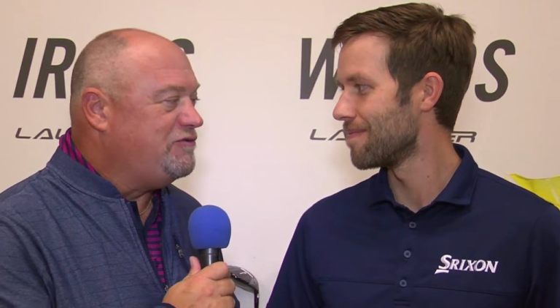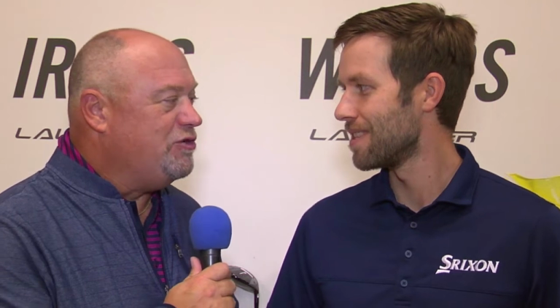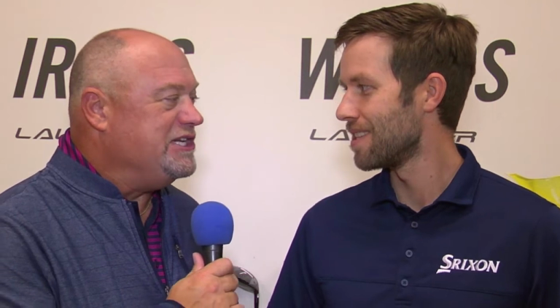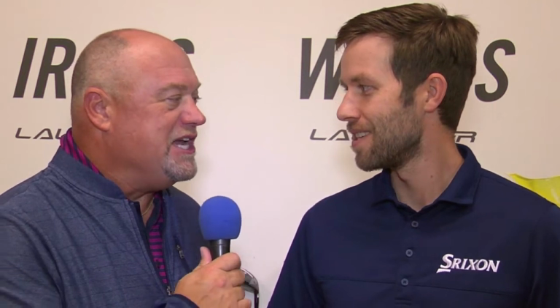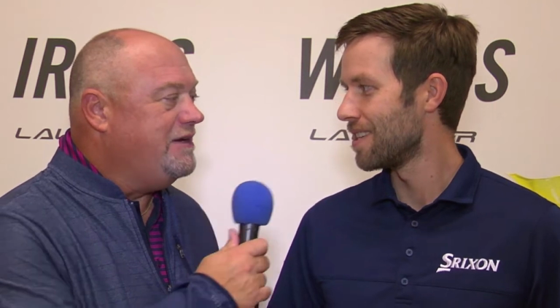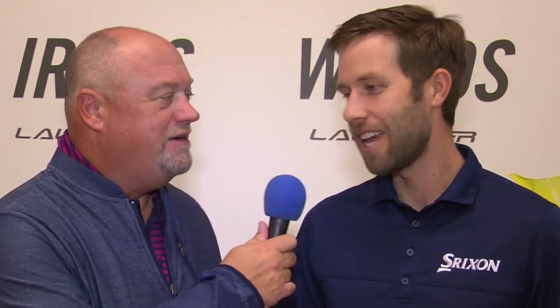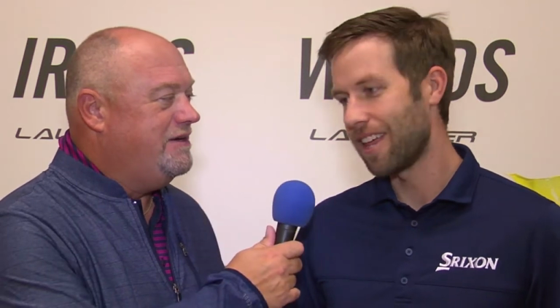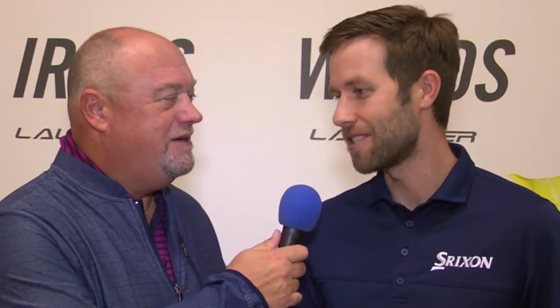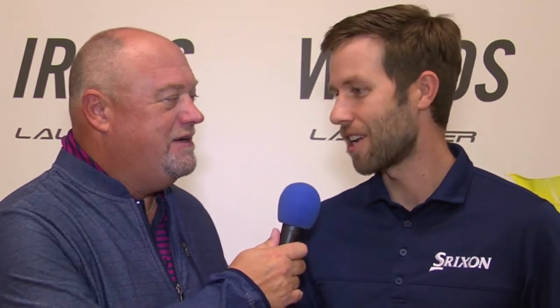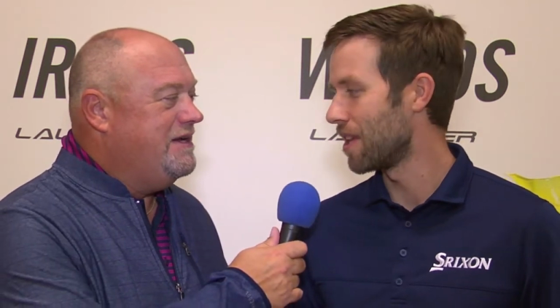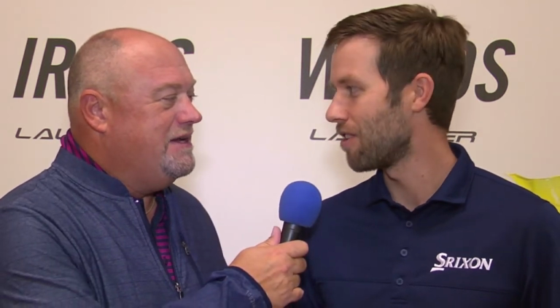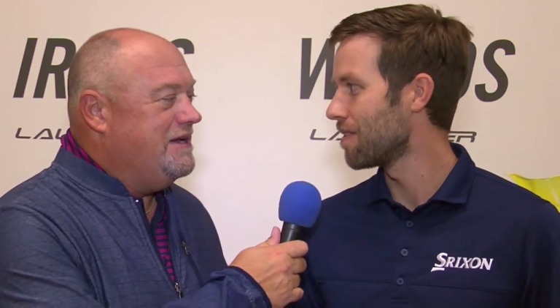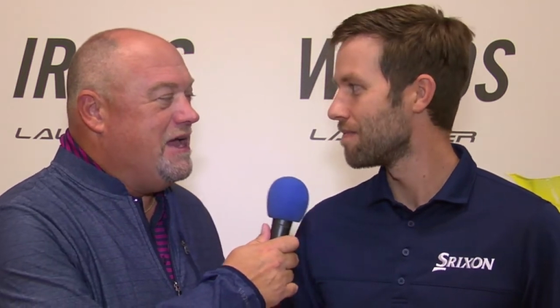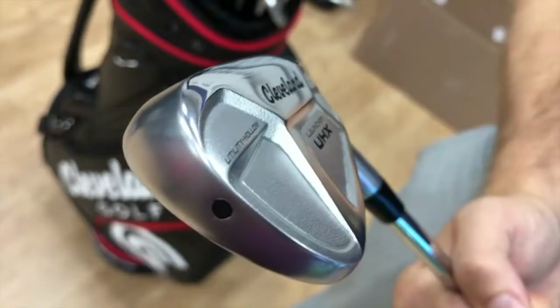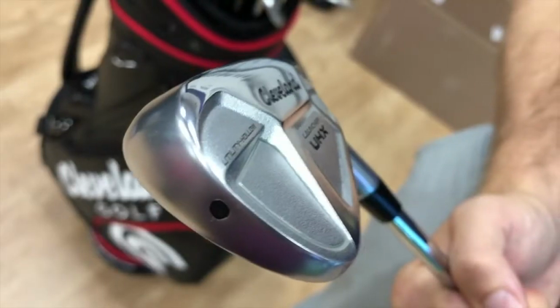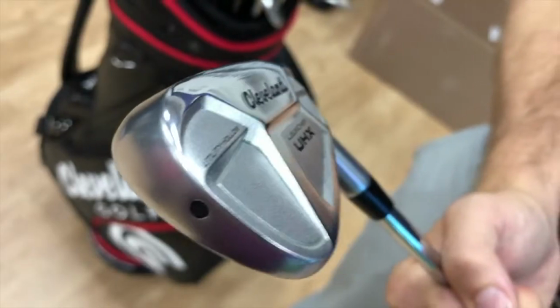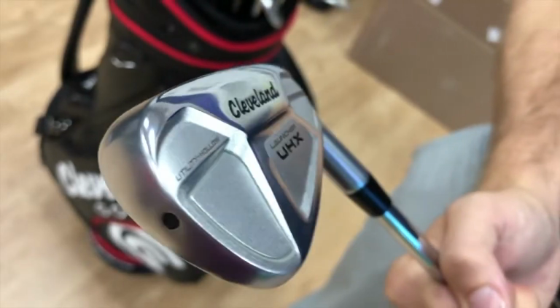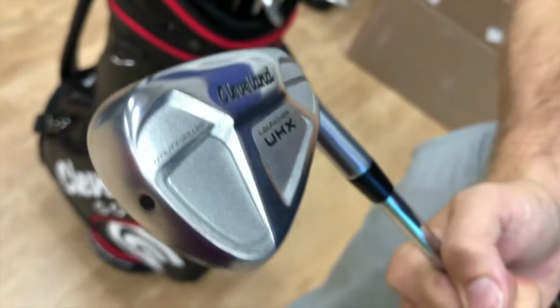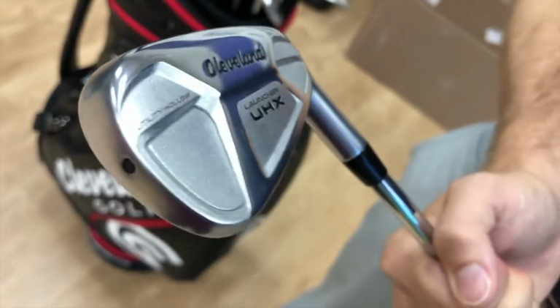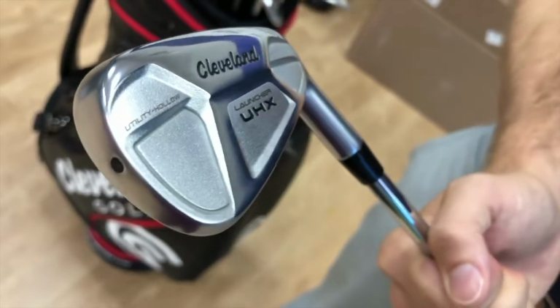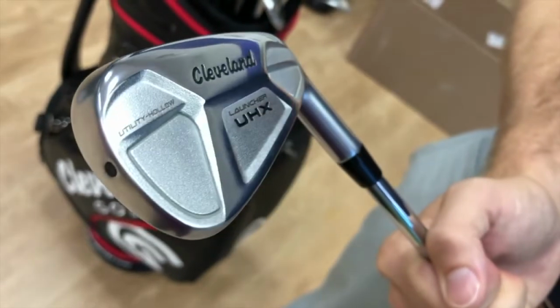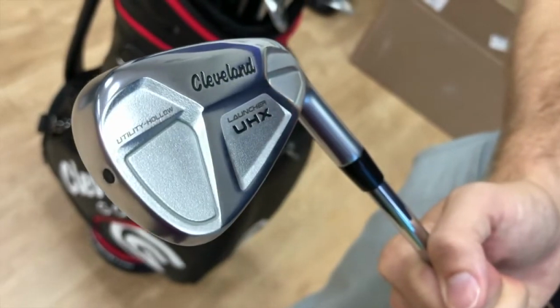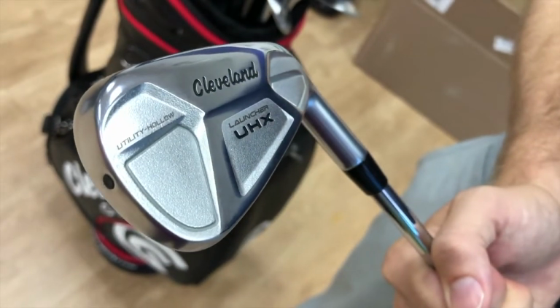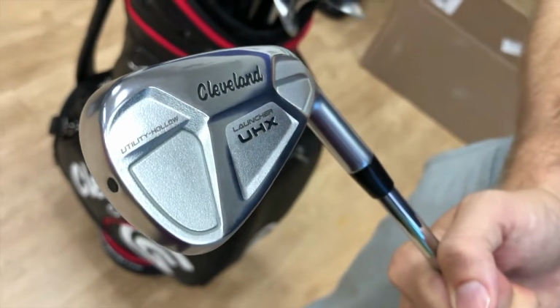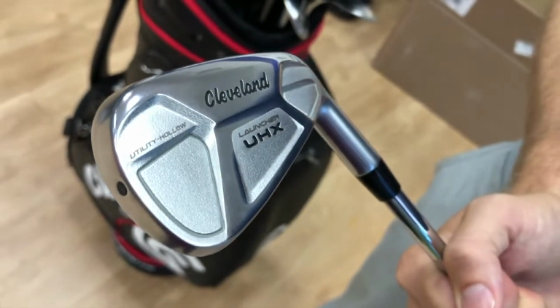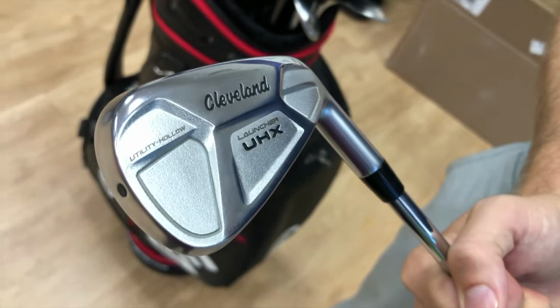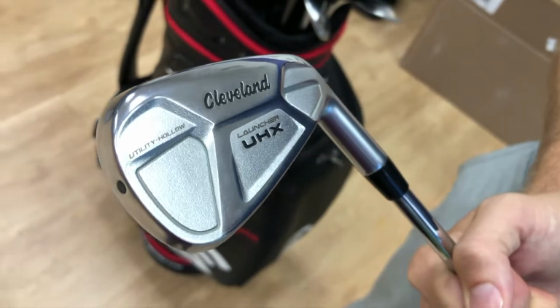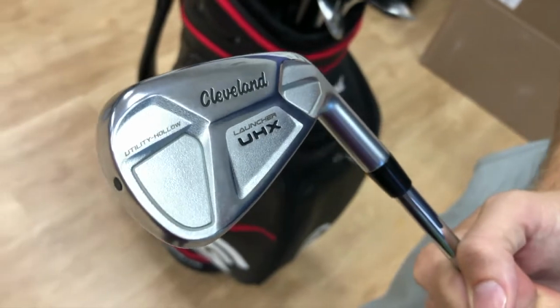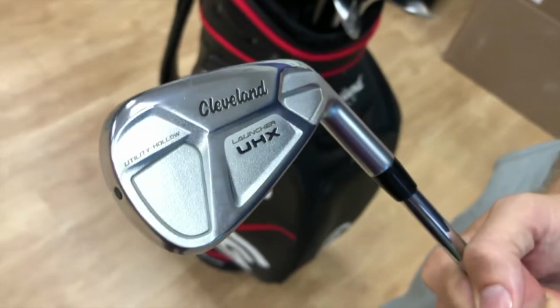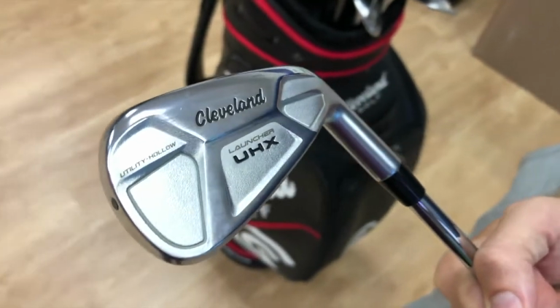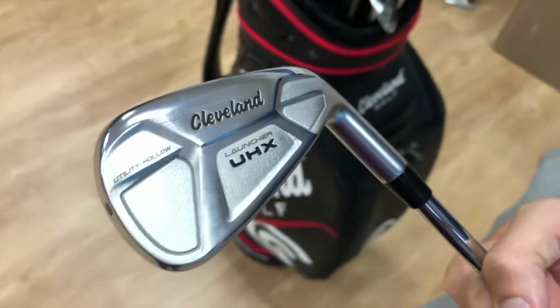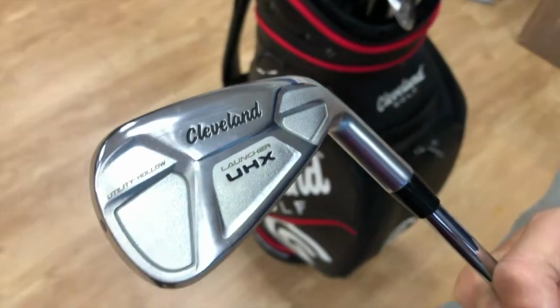Thanks for joining us again. Thanks for coming in, Ralph. New for 2019, the Launcher UHX irons.